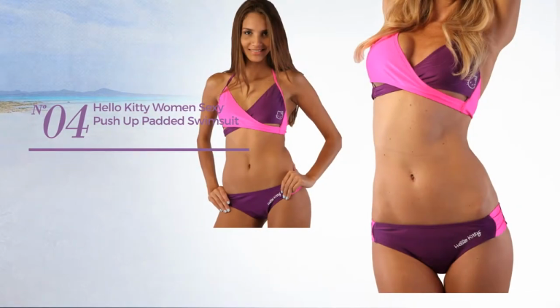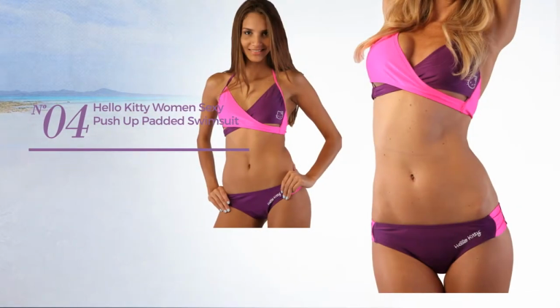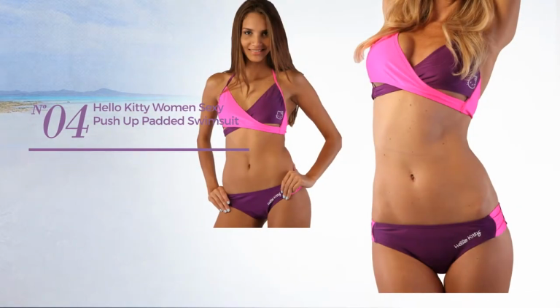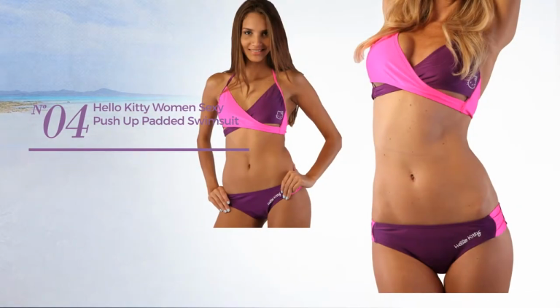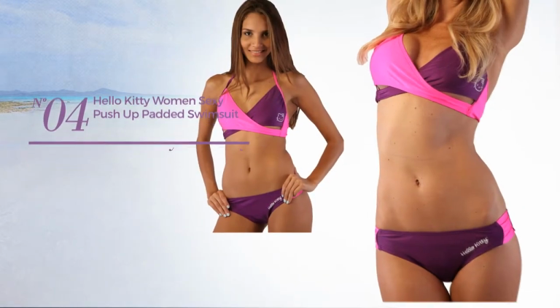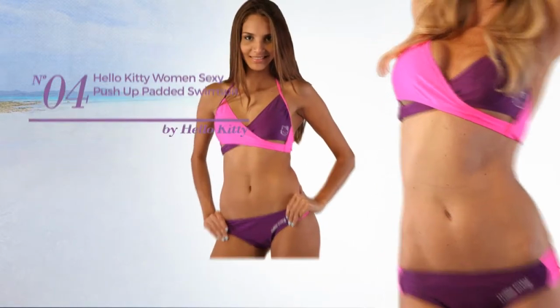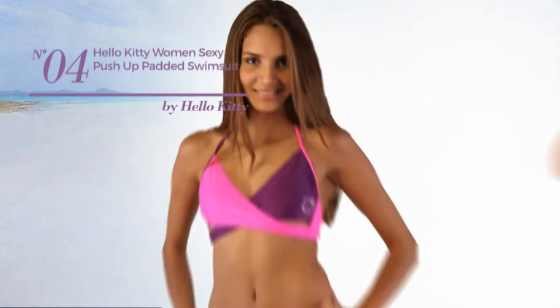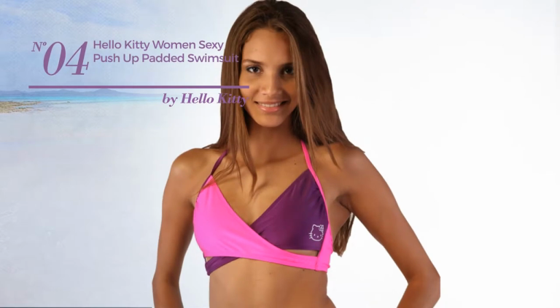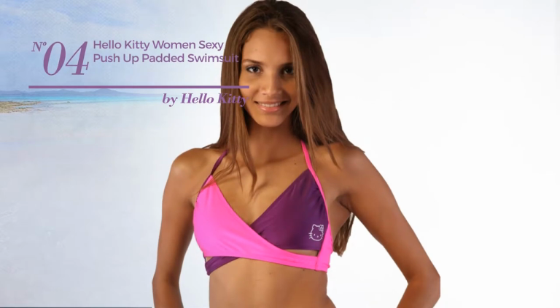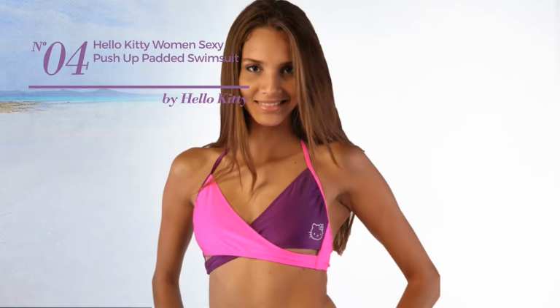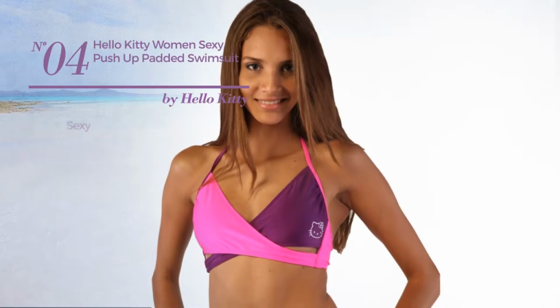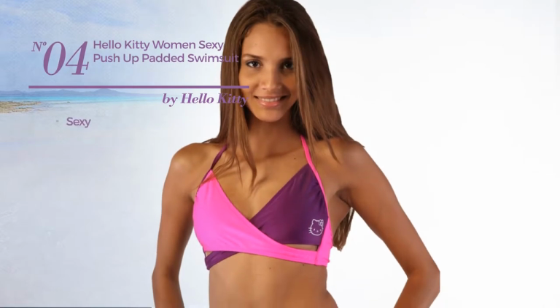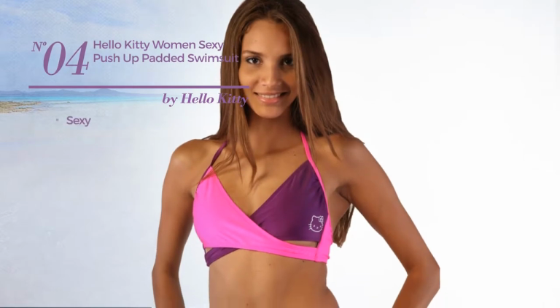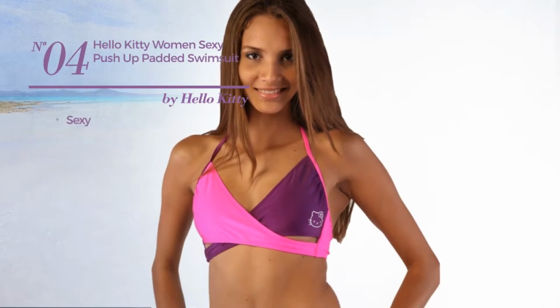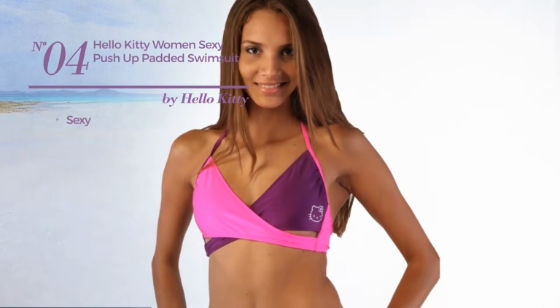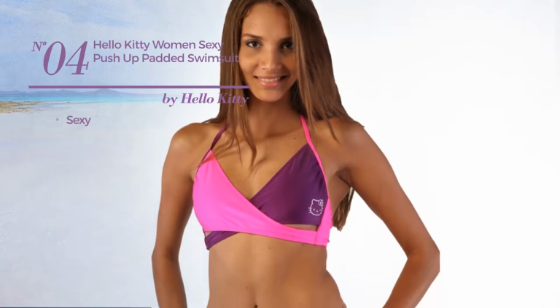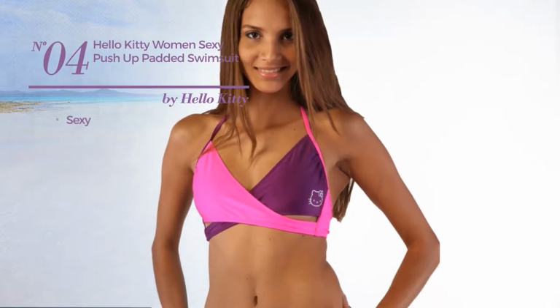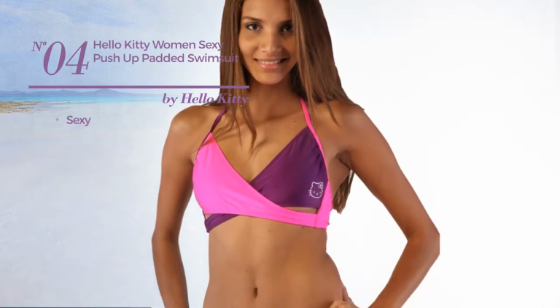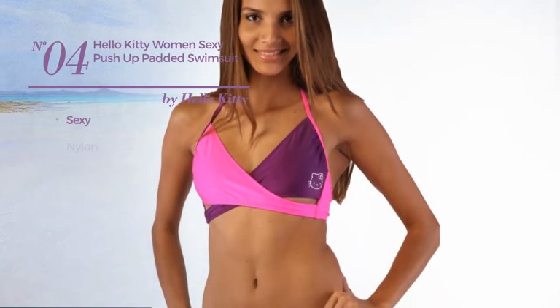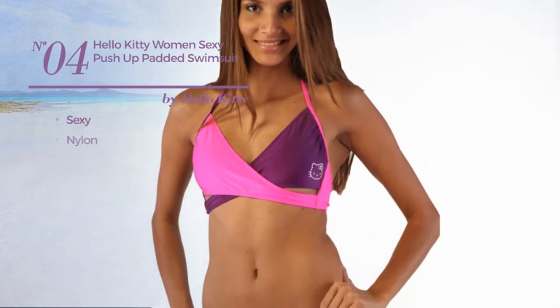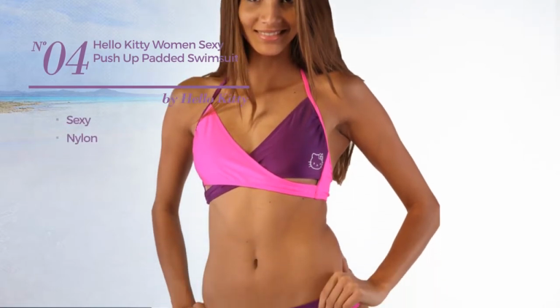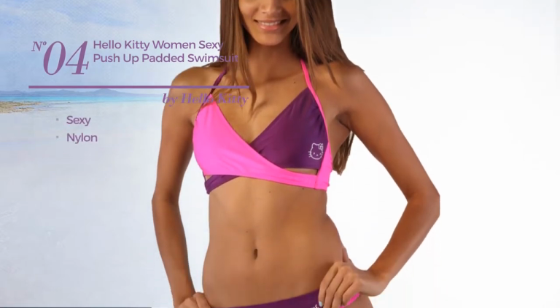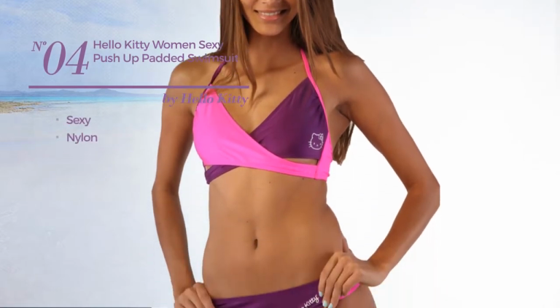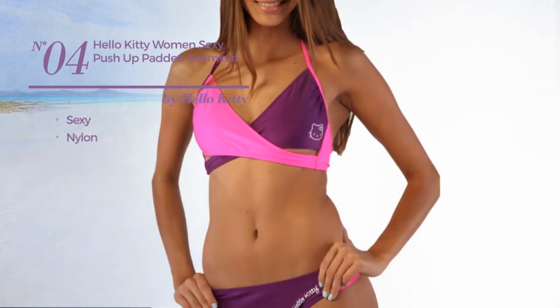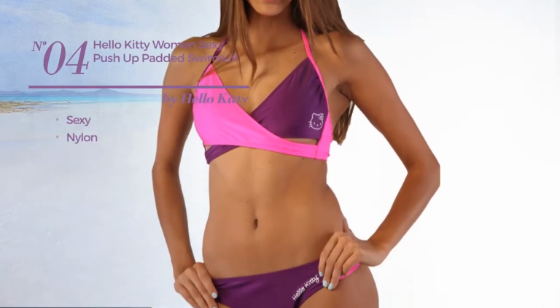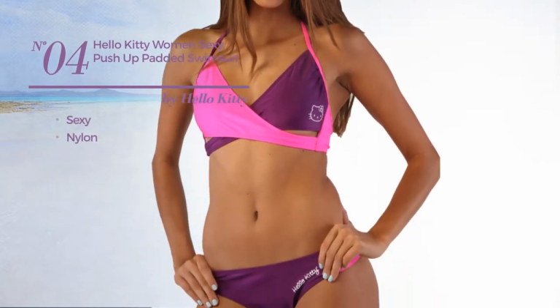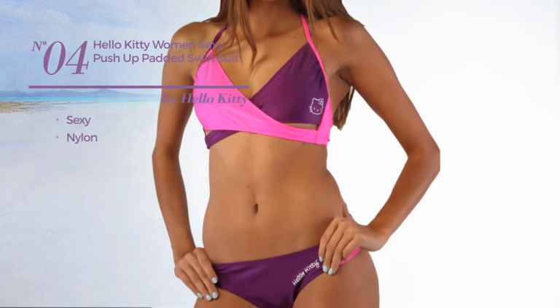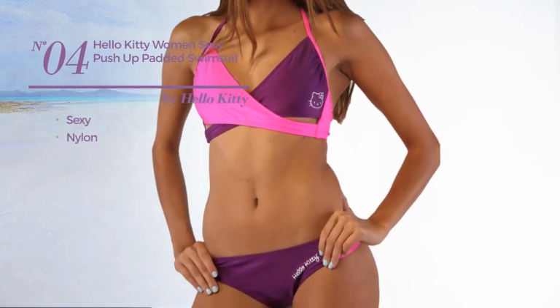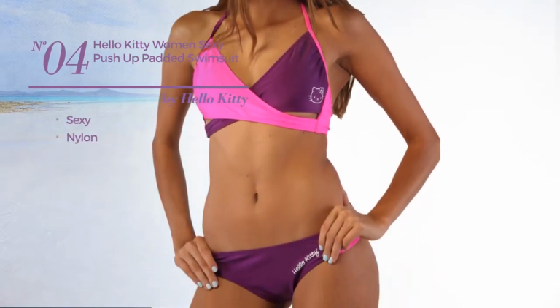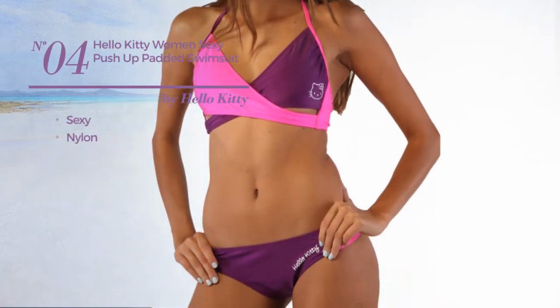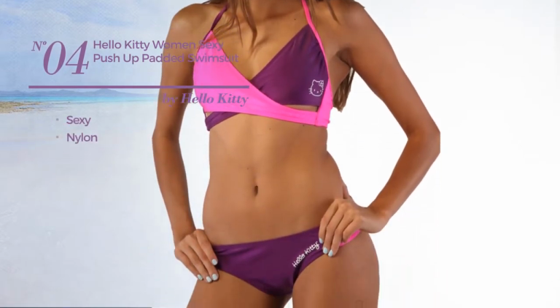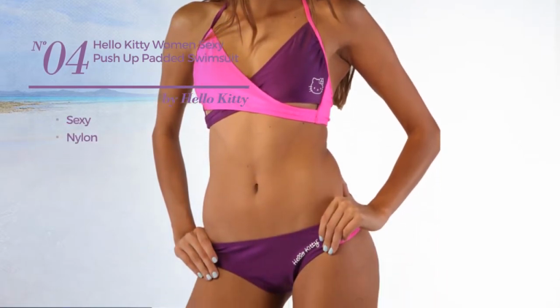Number 4, featuring a sexy look, made of nylon. Available only in purple color.